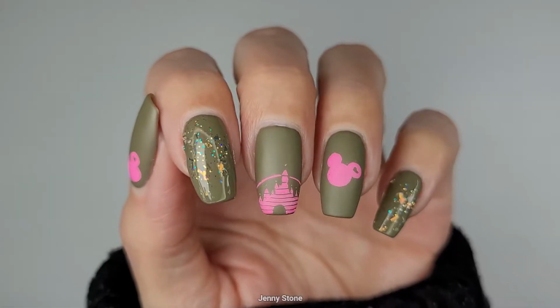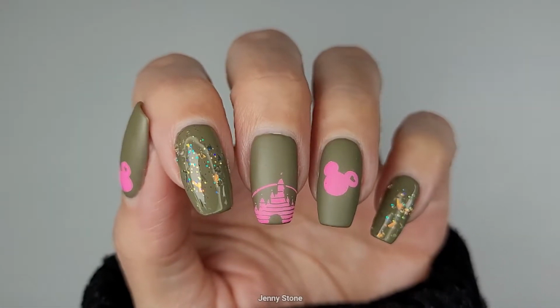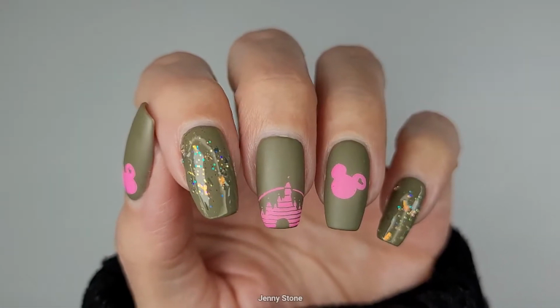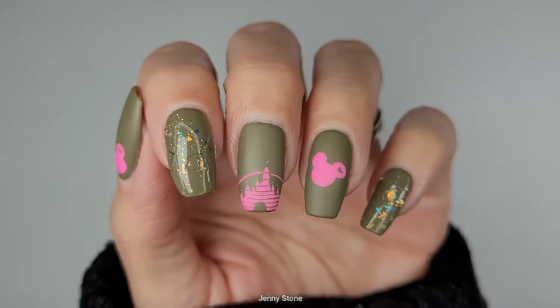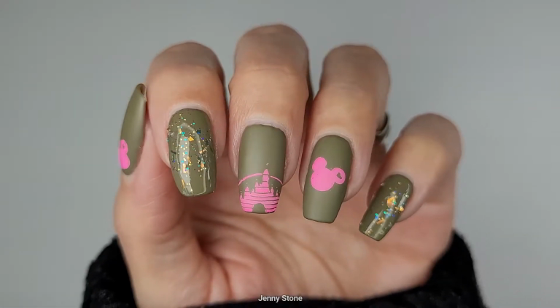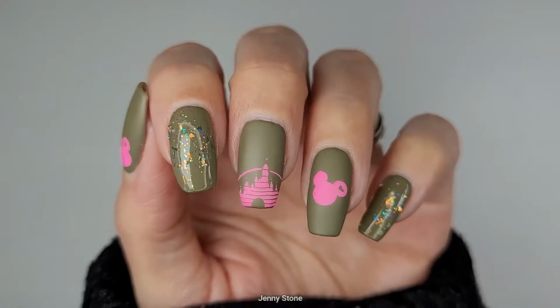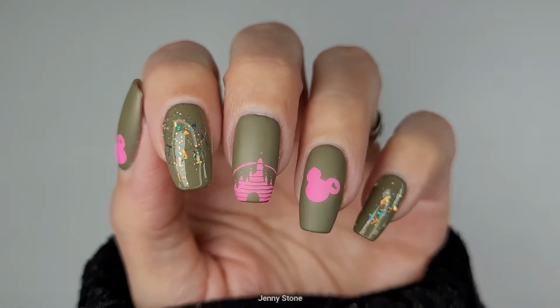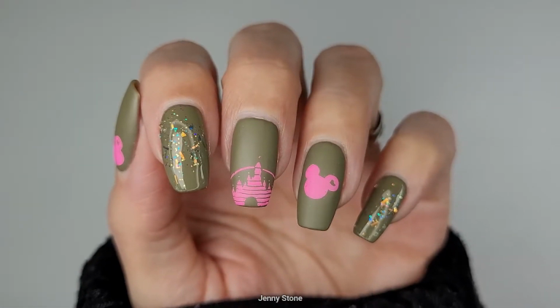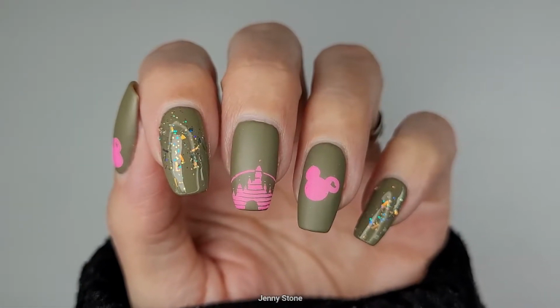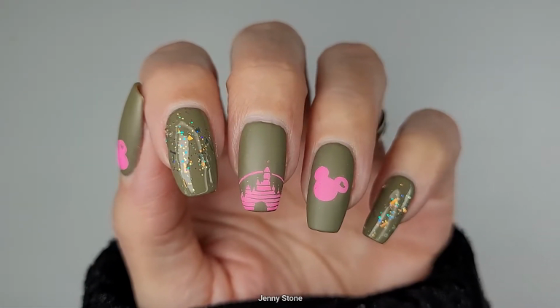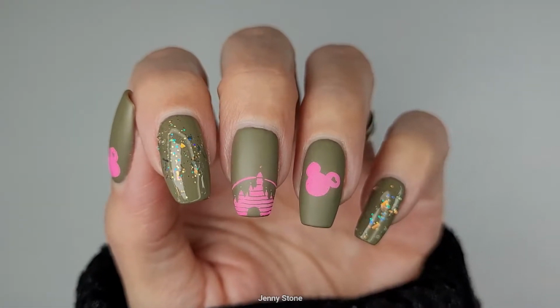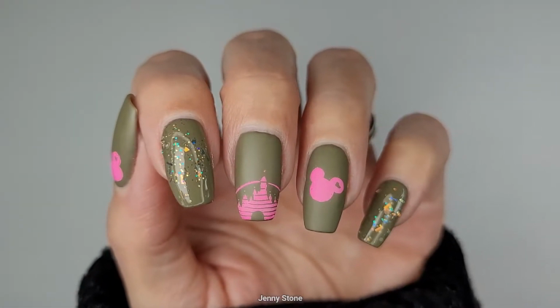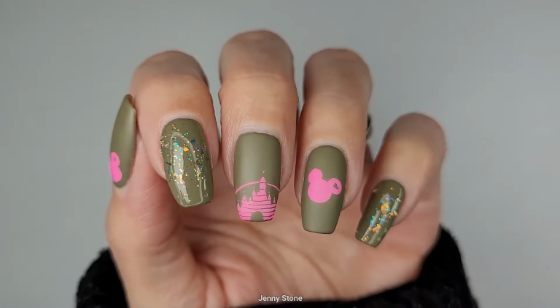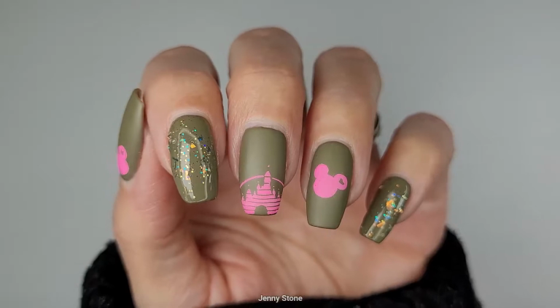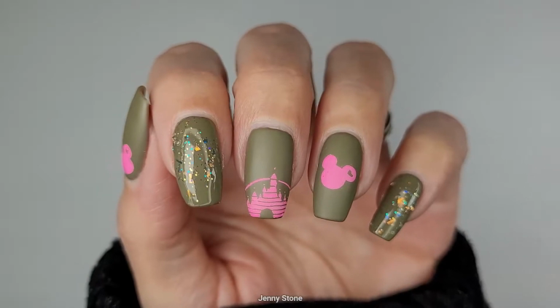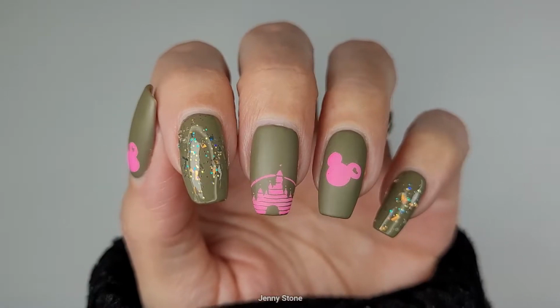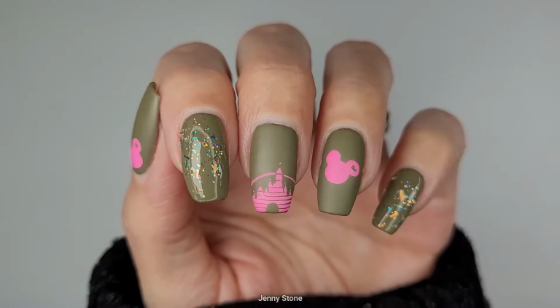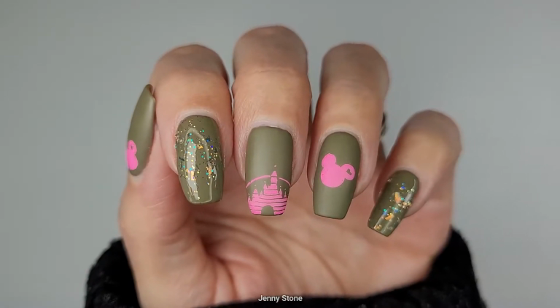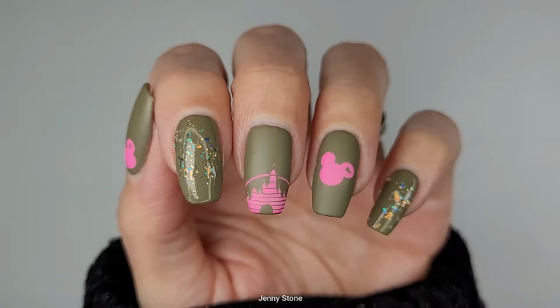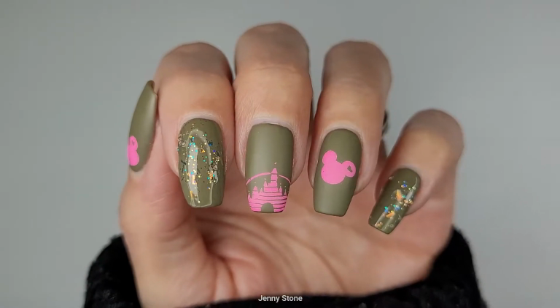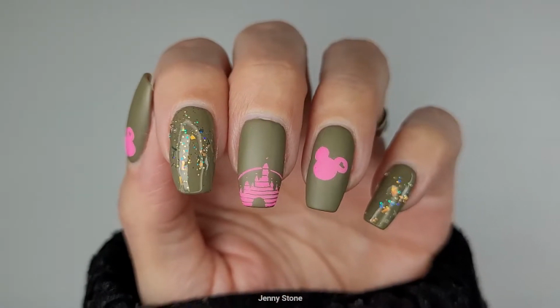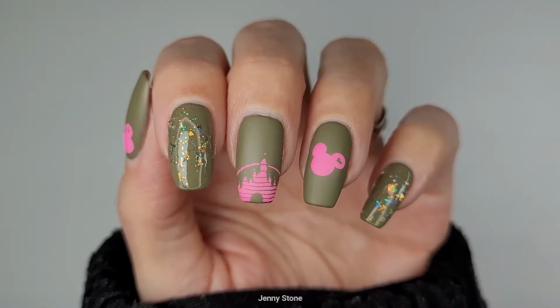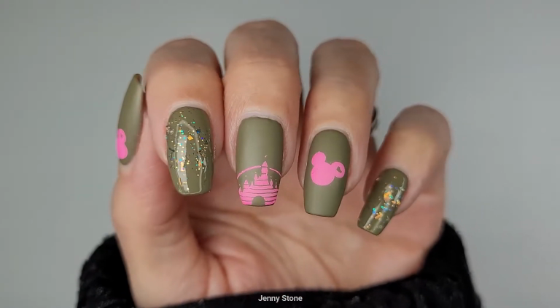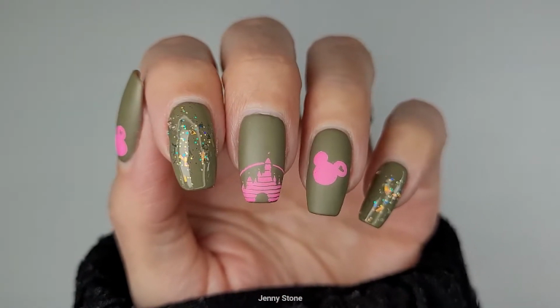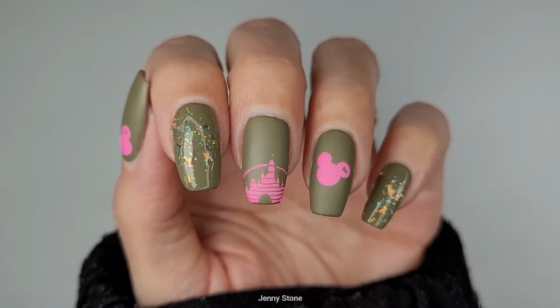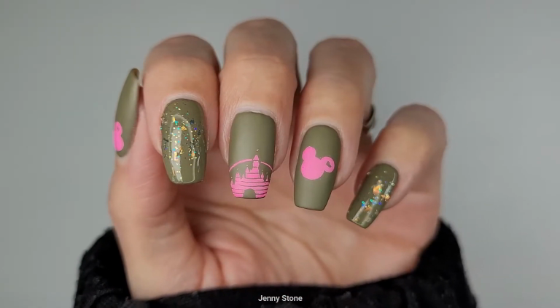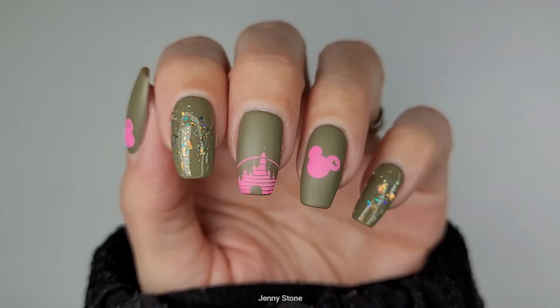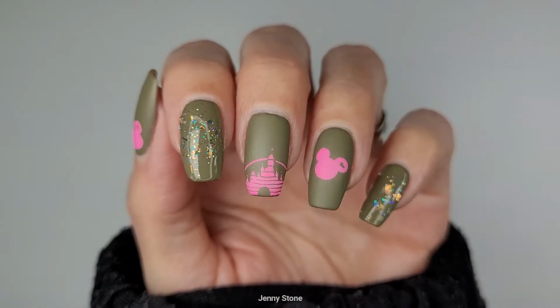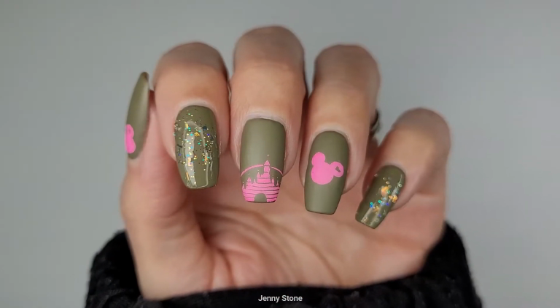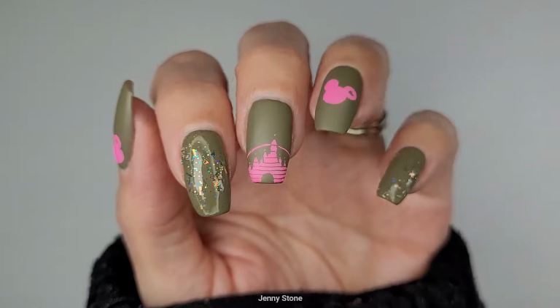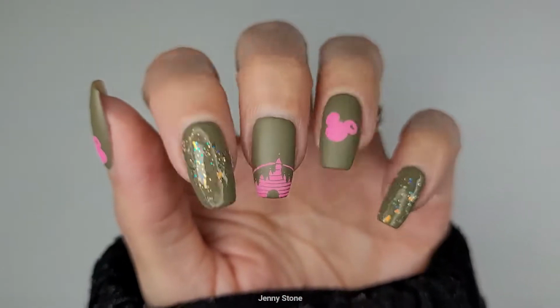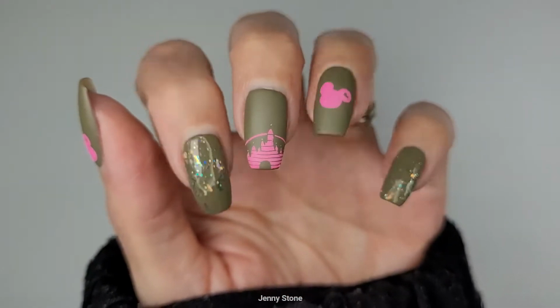This is the completed design and I love the way it turned out. It's simple but it's just the right amount of stamping. I hope you guys enjoyed it too. Thanks so much for watching and have a wonderful day, bye!